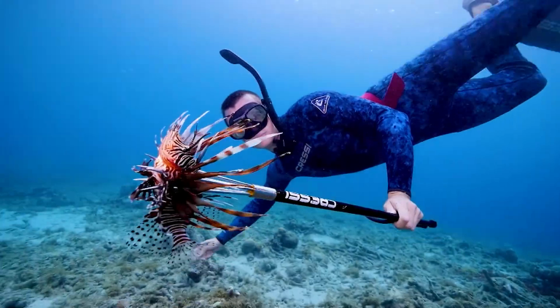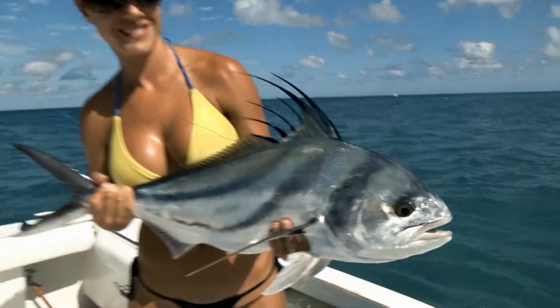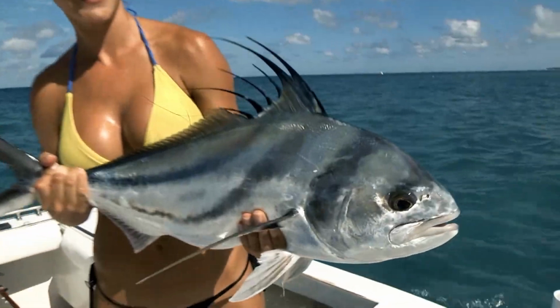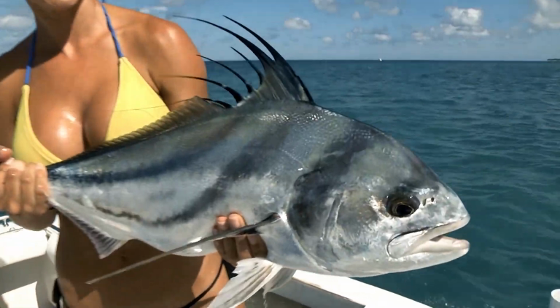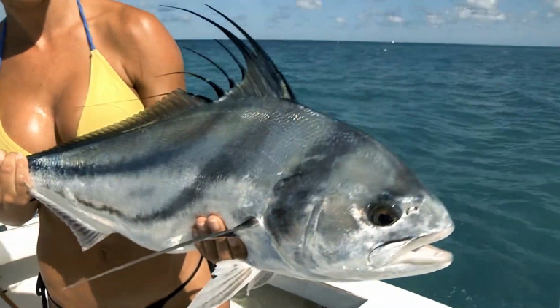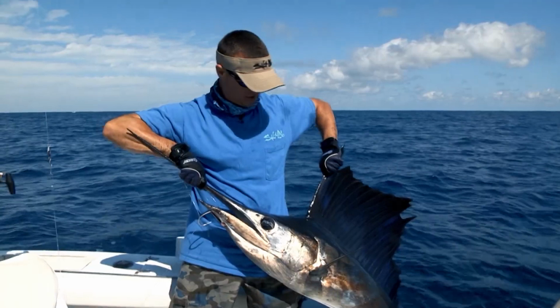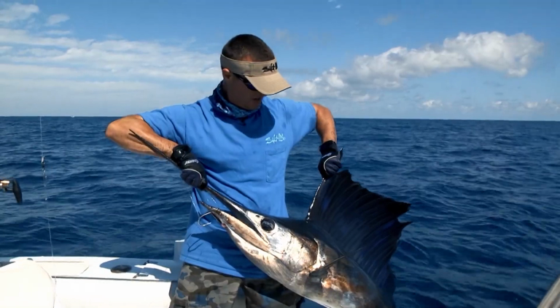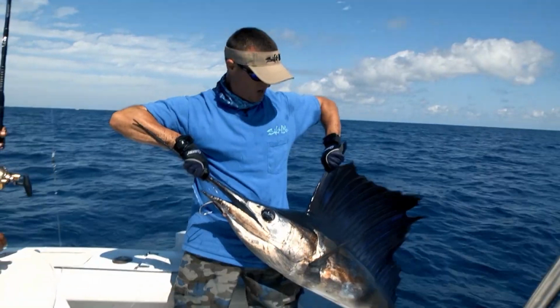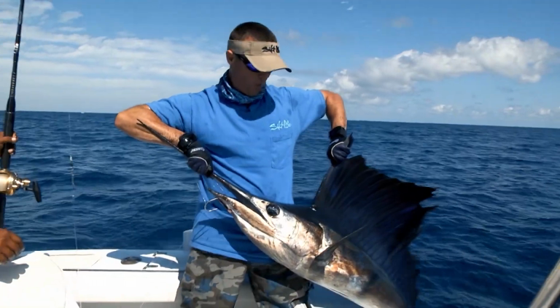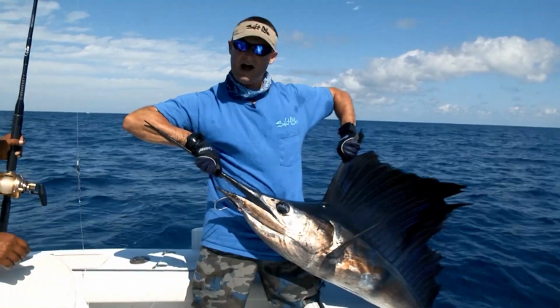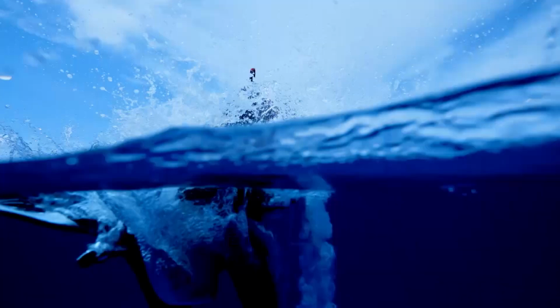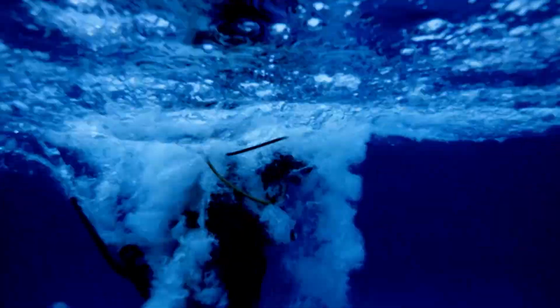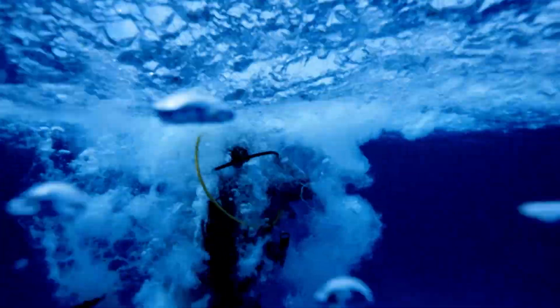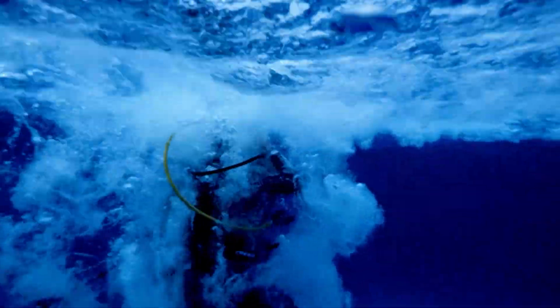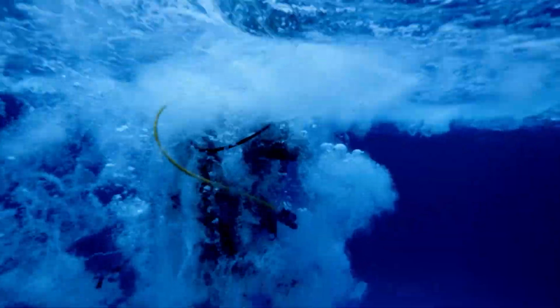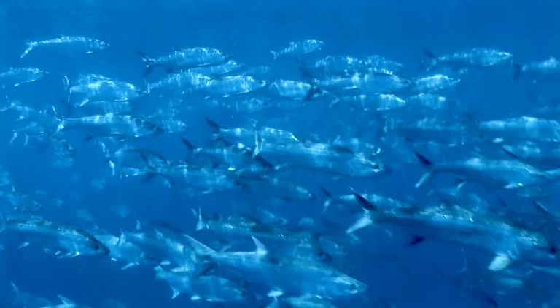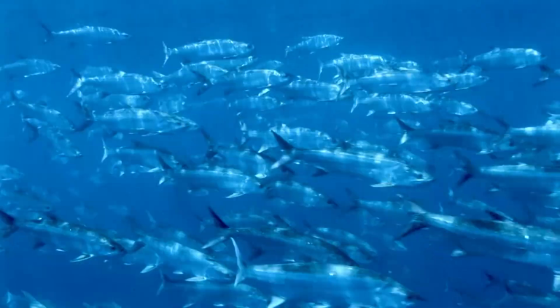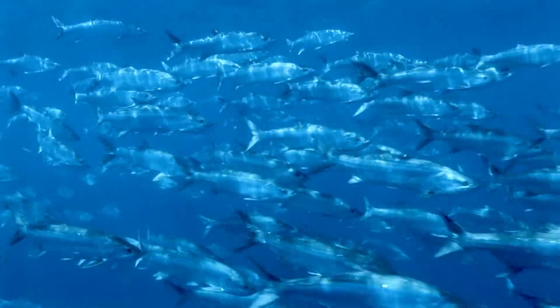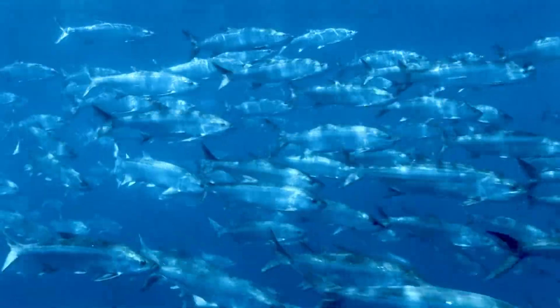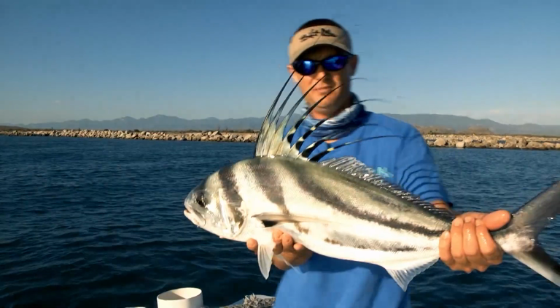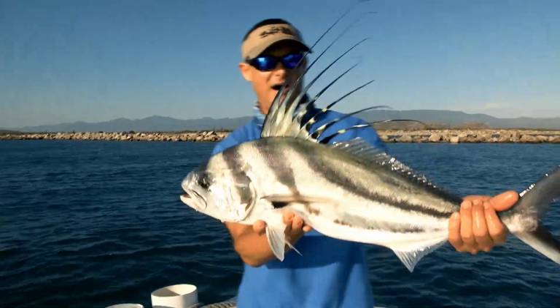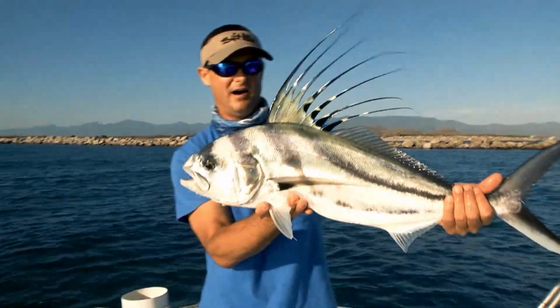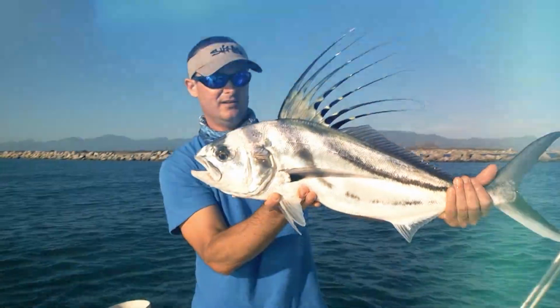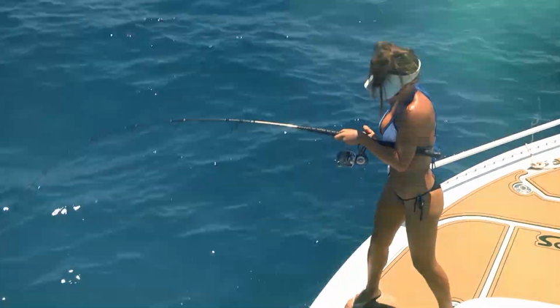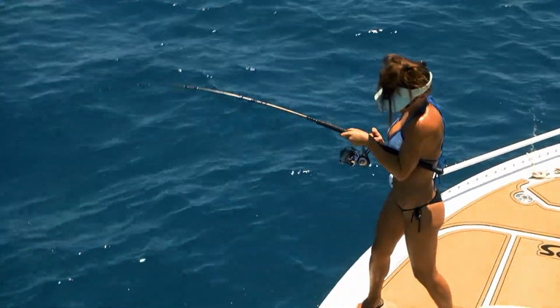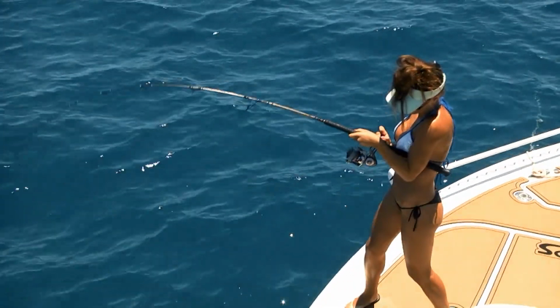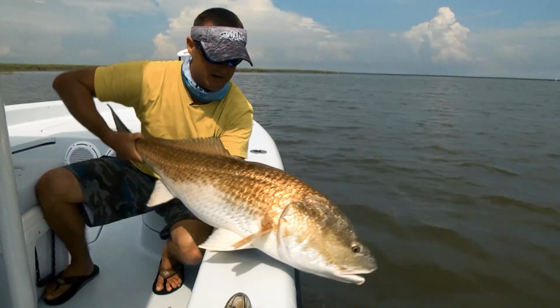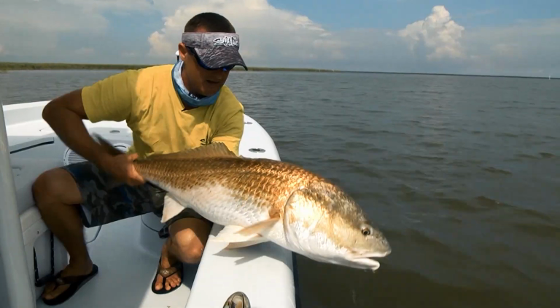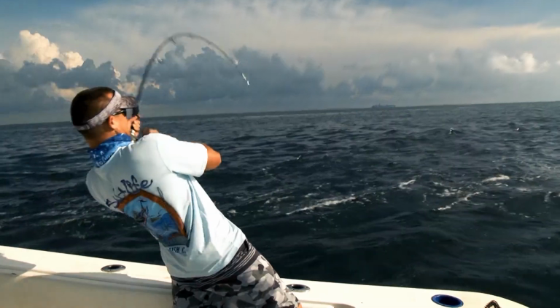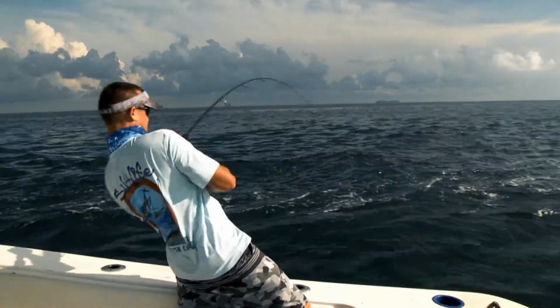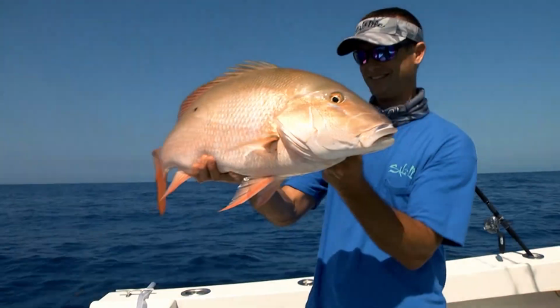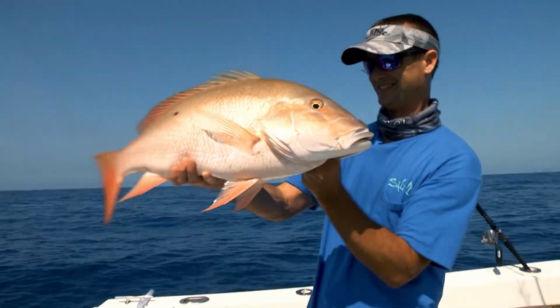Man, what a fish! Wow! Doesn't get any better than Baja. This is awesome! That's what I'm talking about!